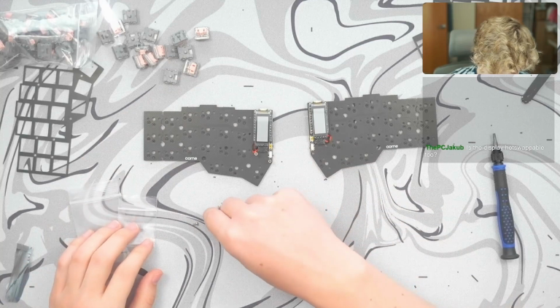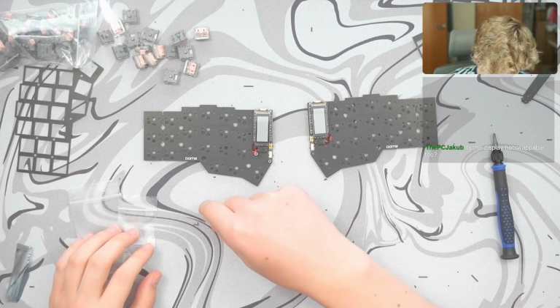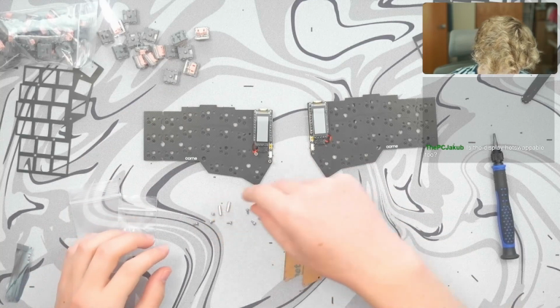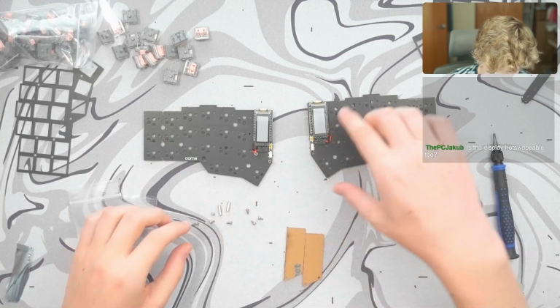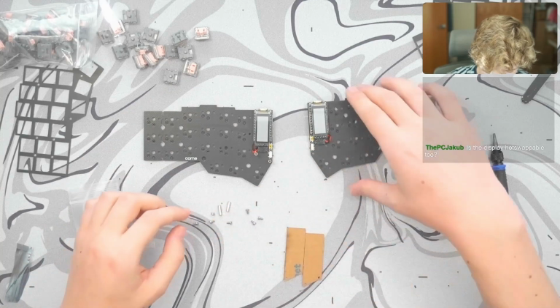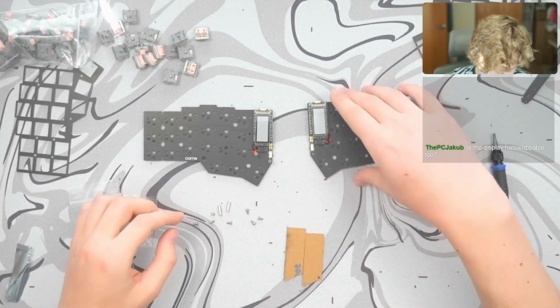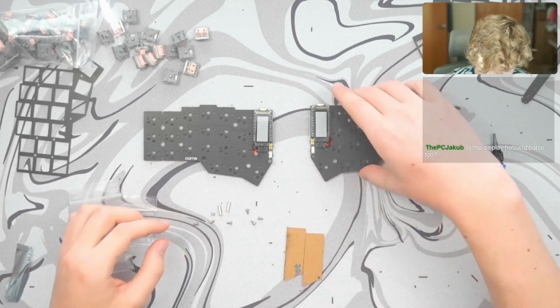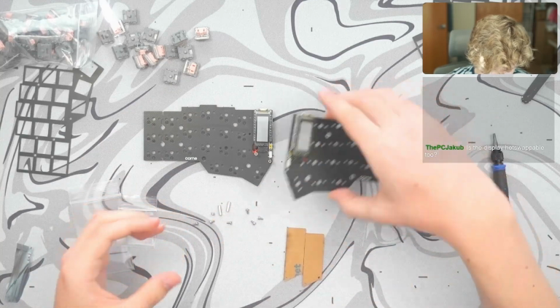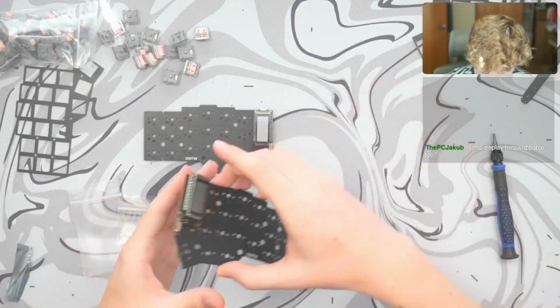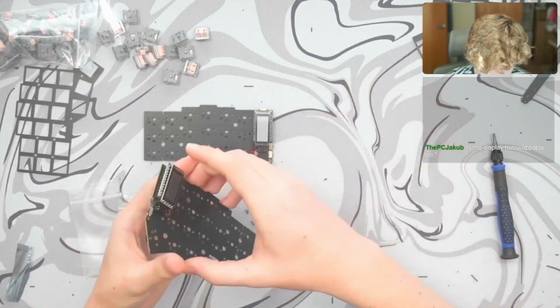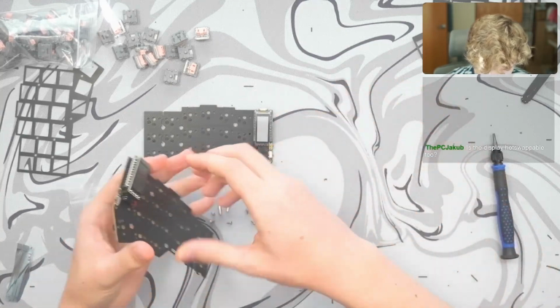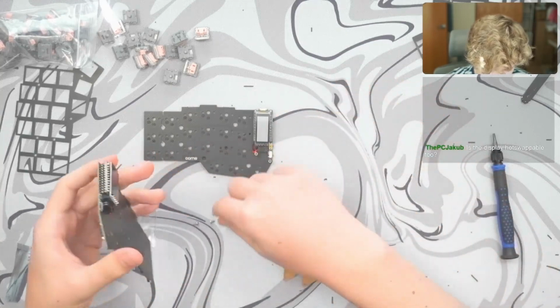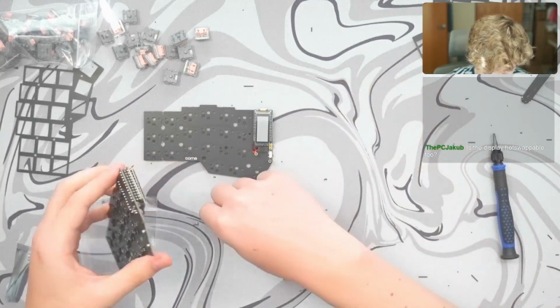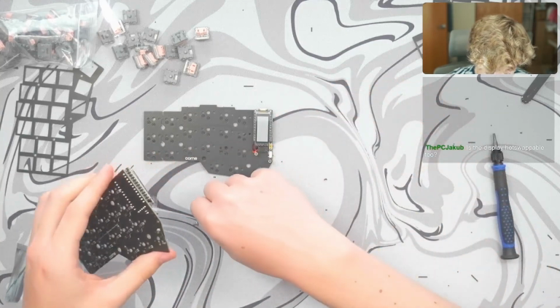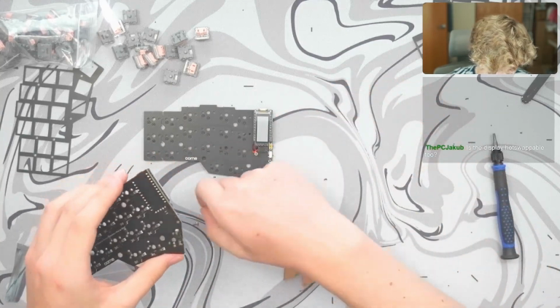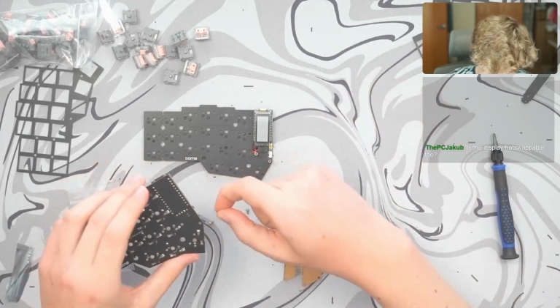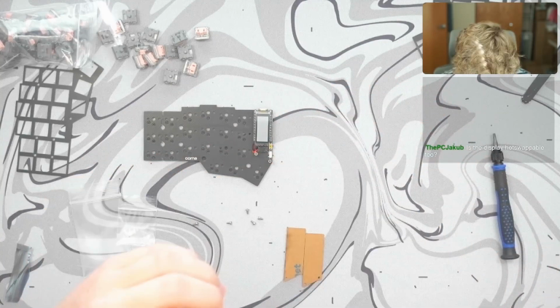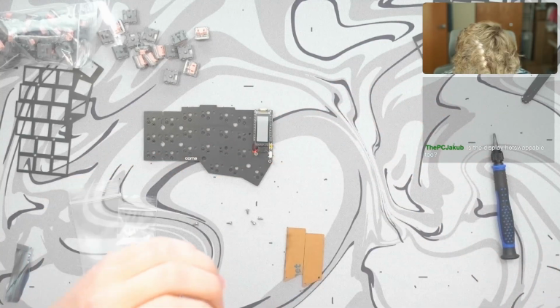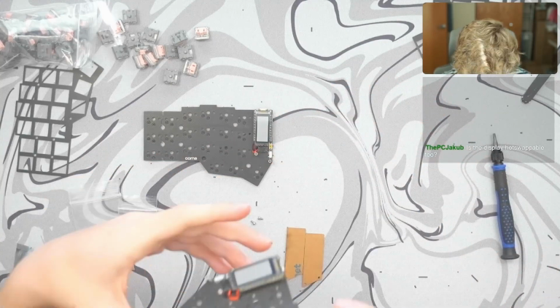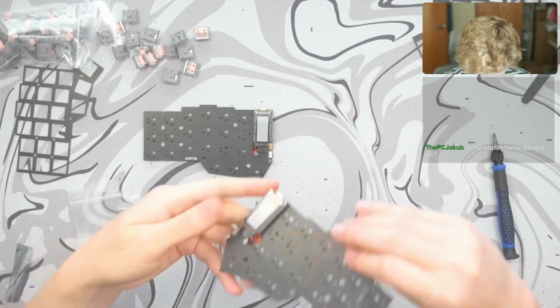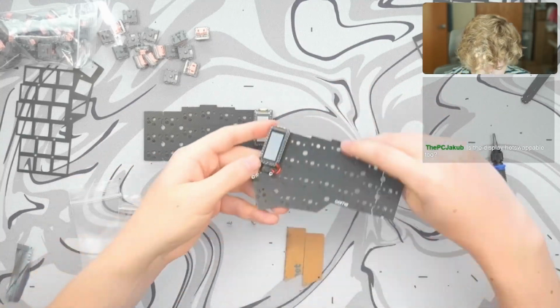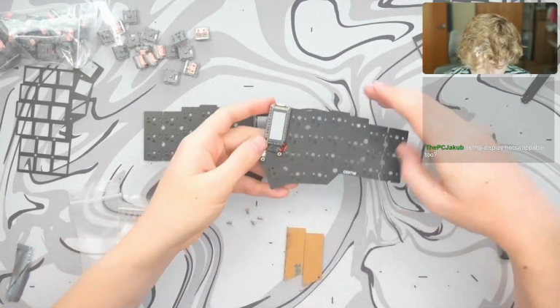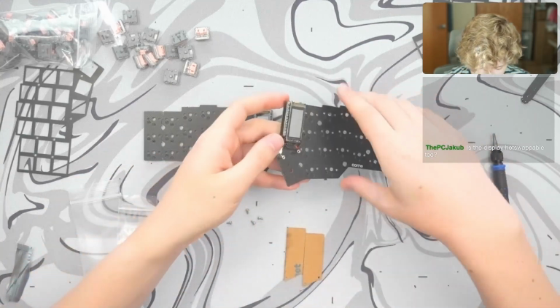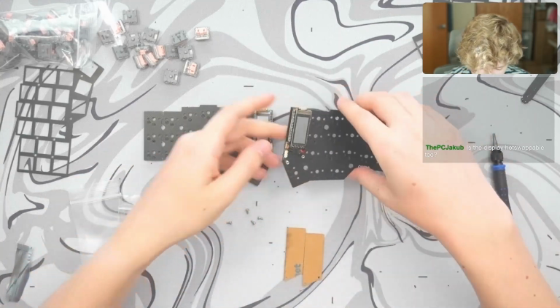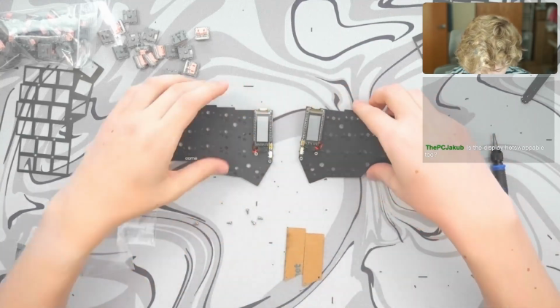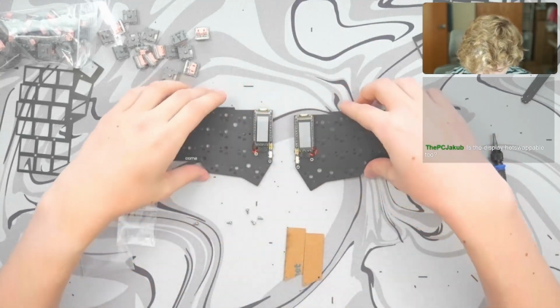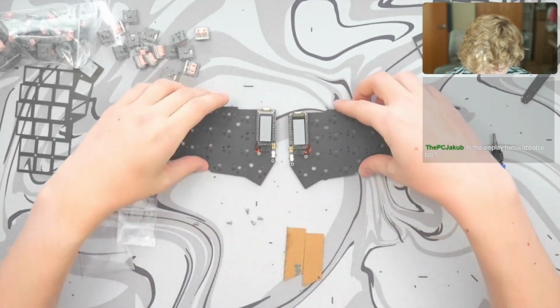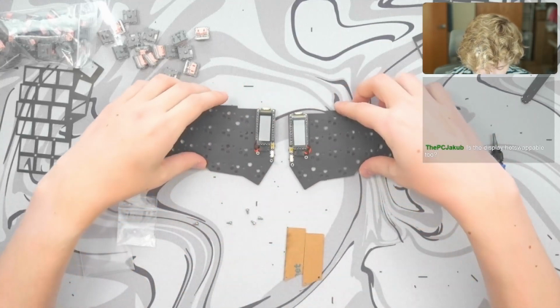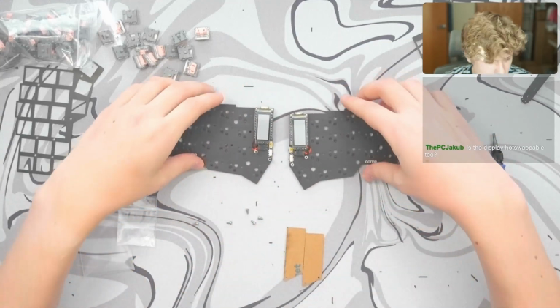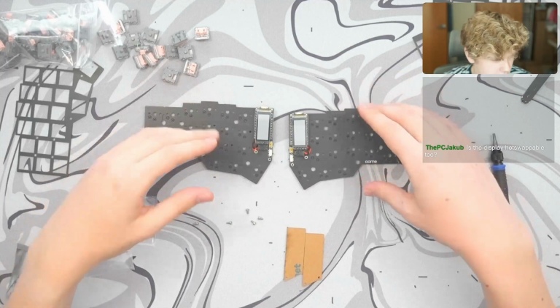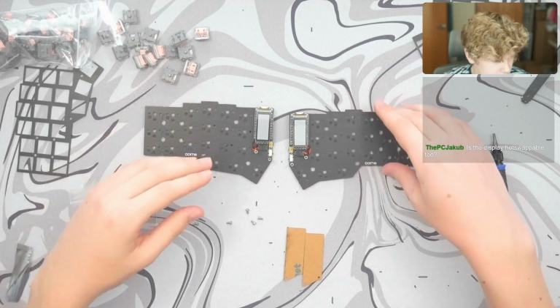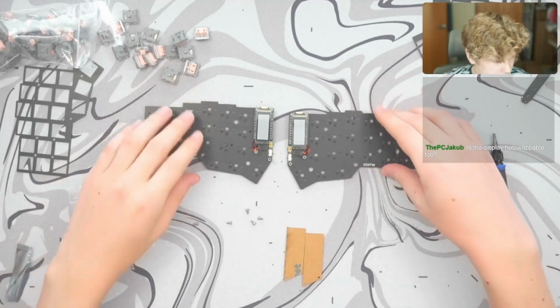I'm going to go ahead and do the same thing on the other half. So we got our standoffs on.